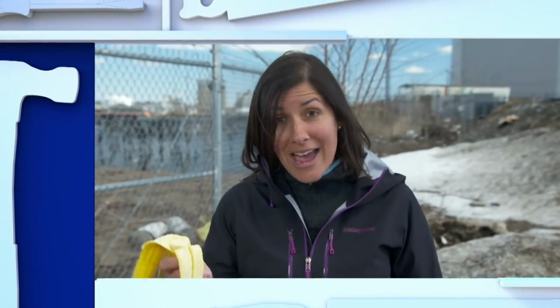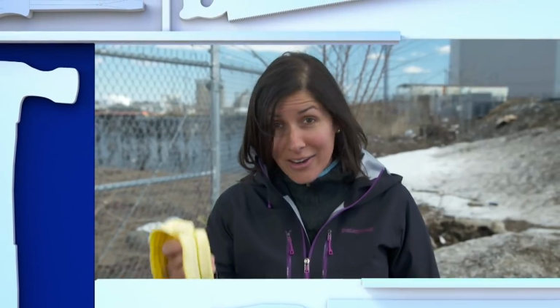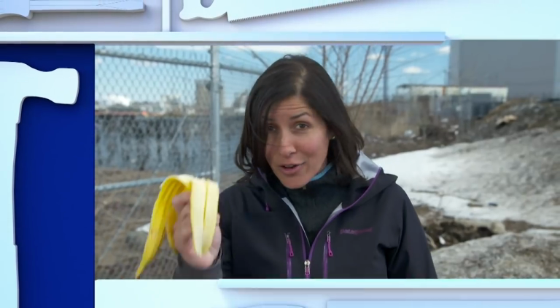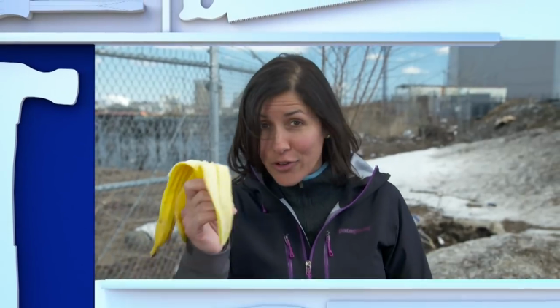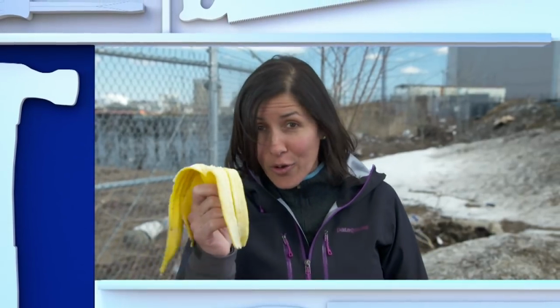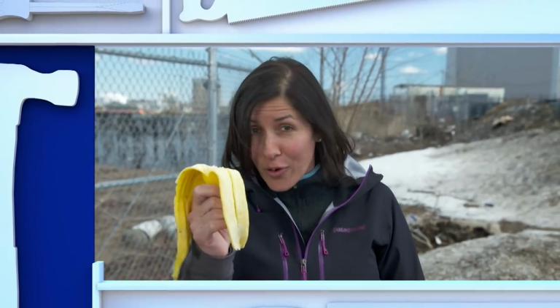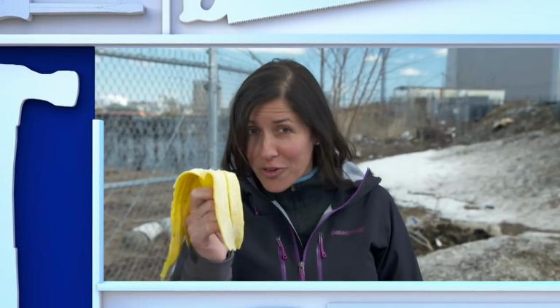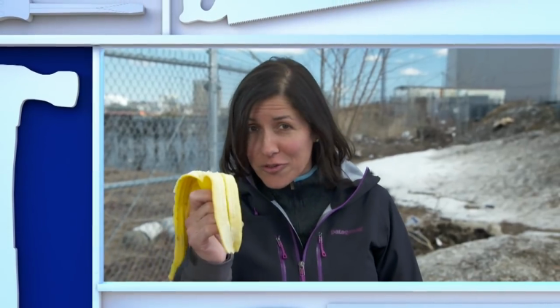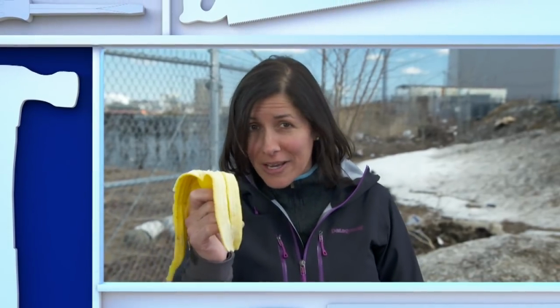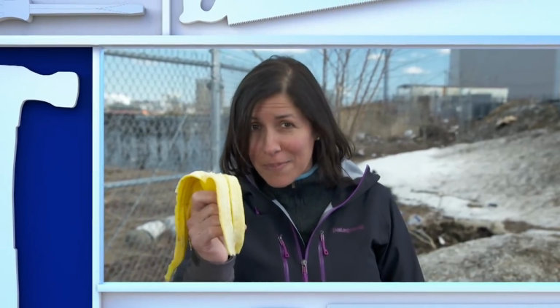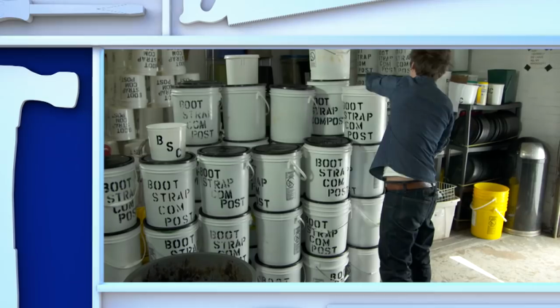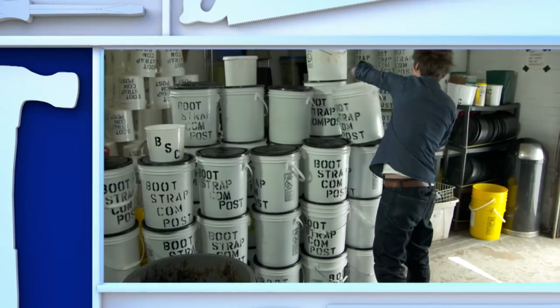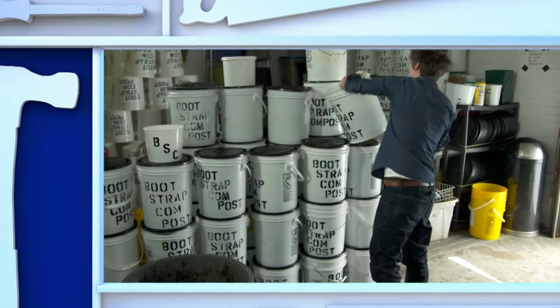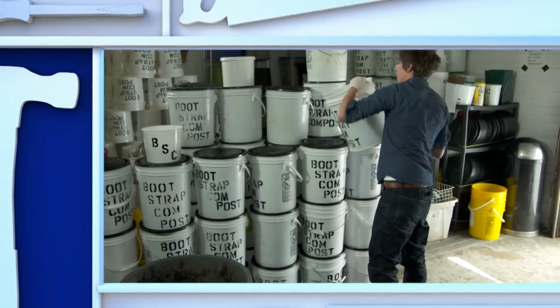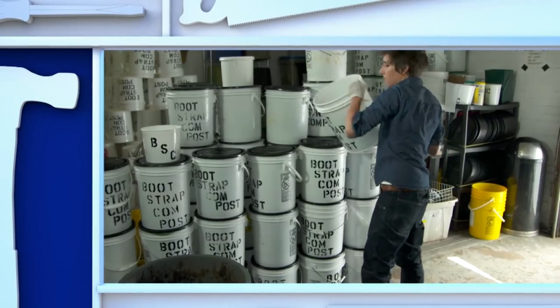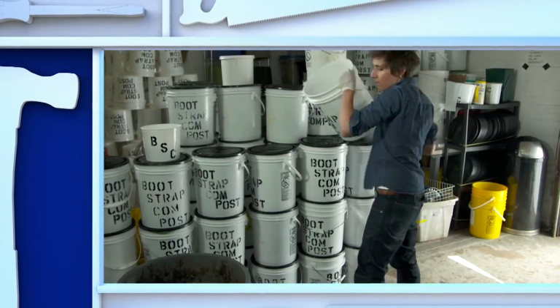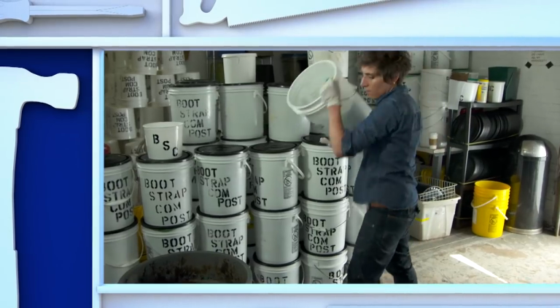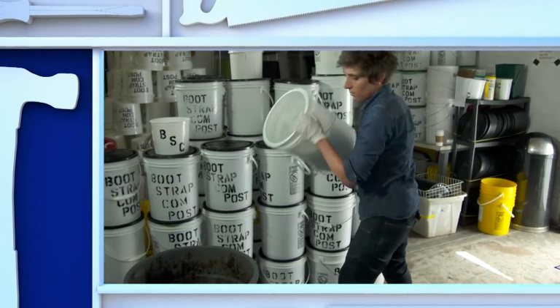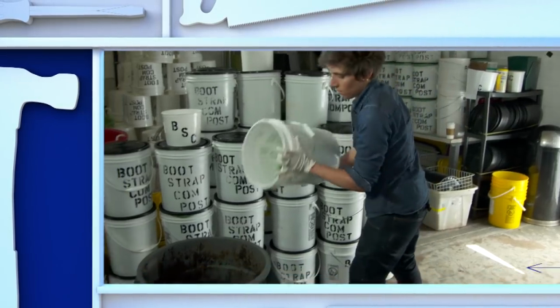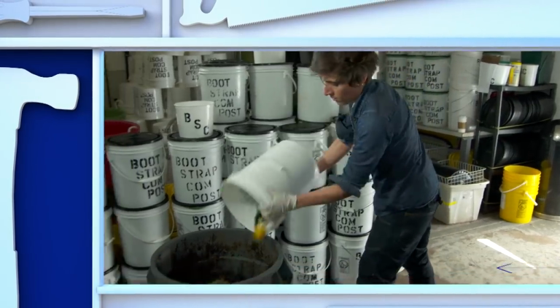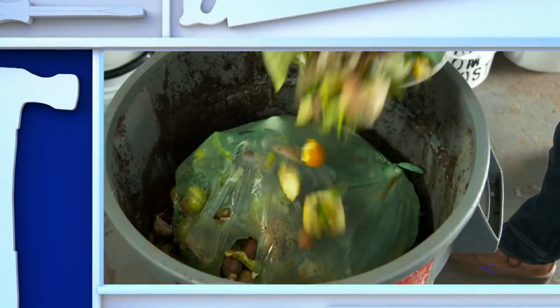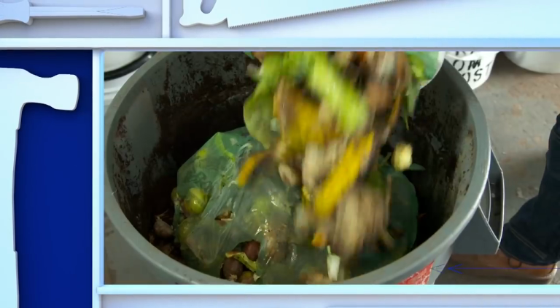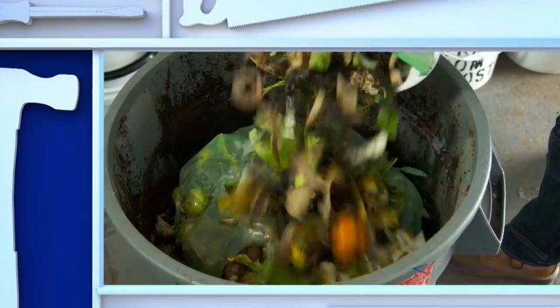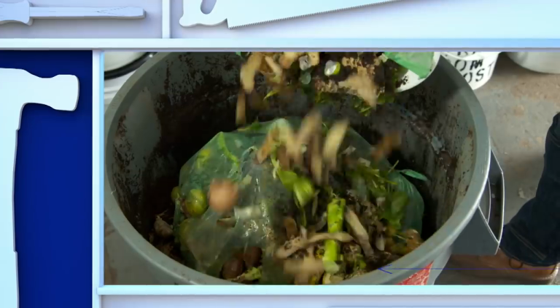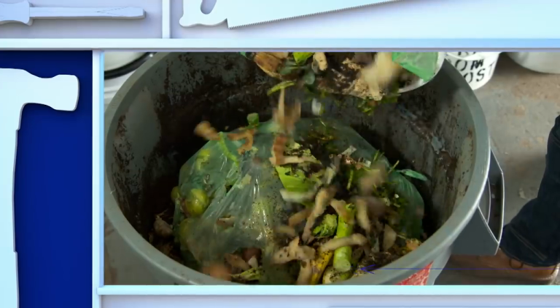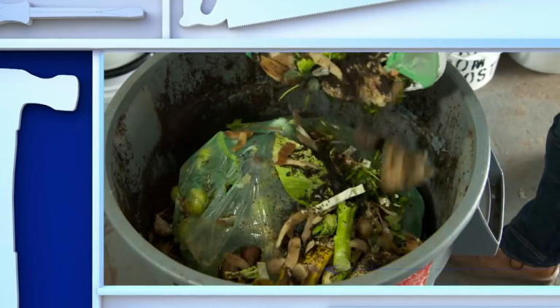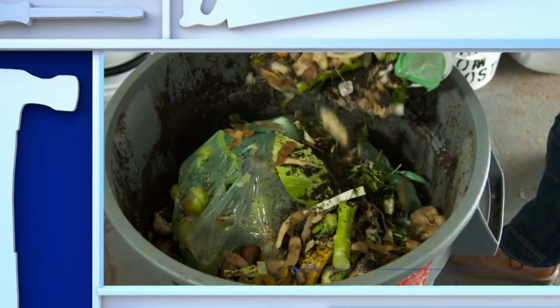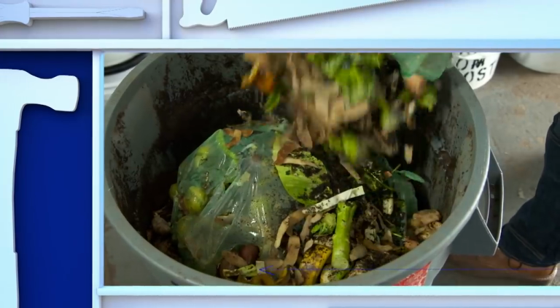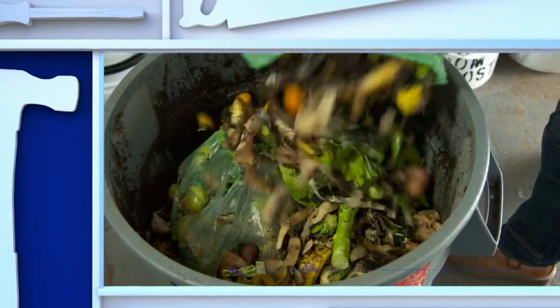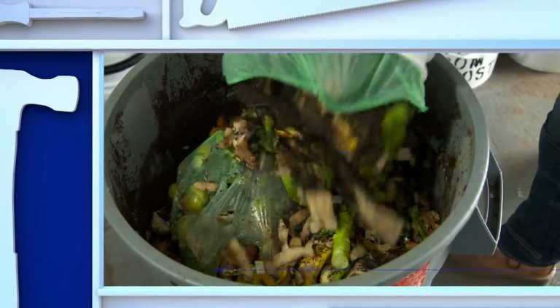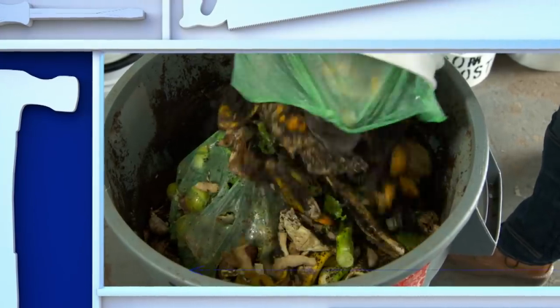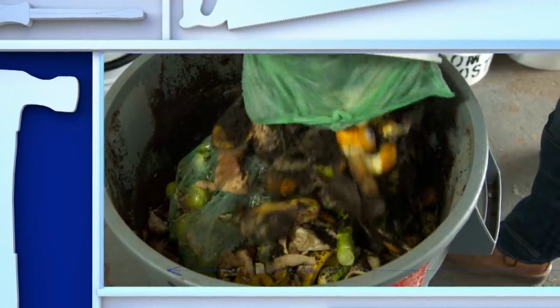And don't throw out those banana peels and coffee grounds, because you could turn them into free fertilizer for your gardens.